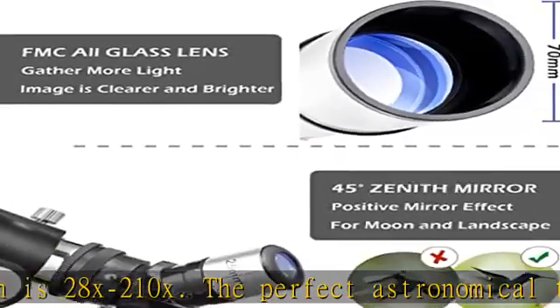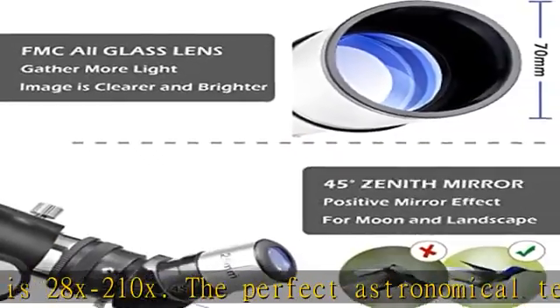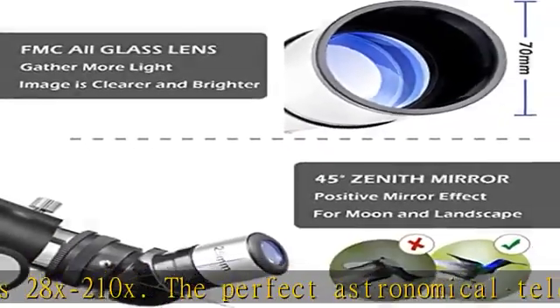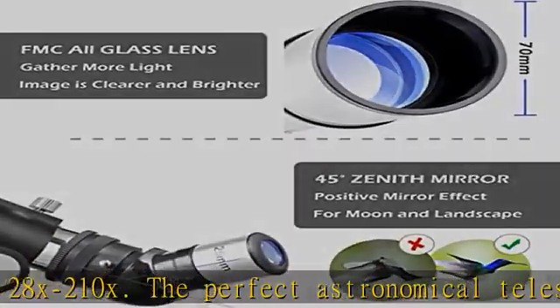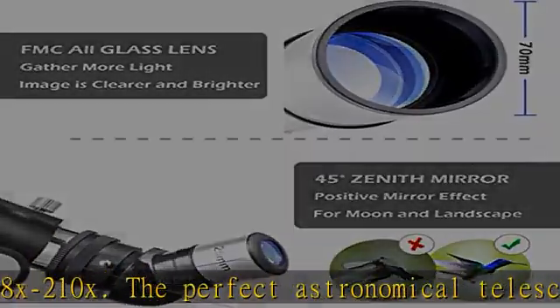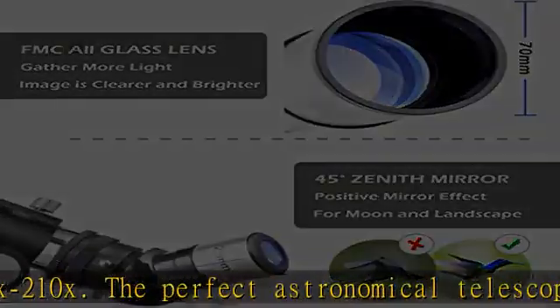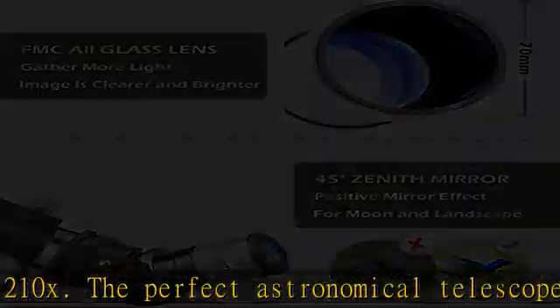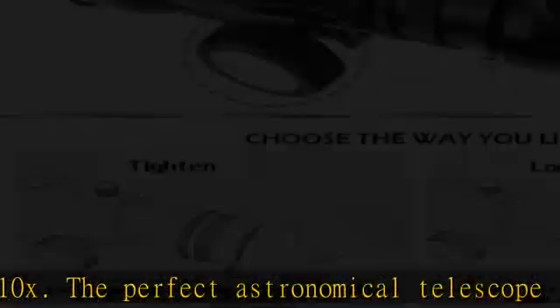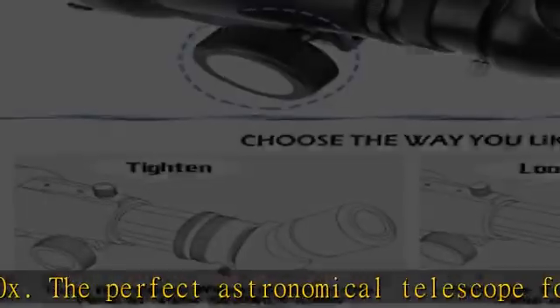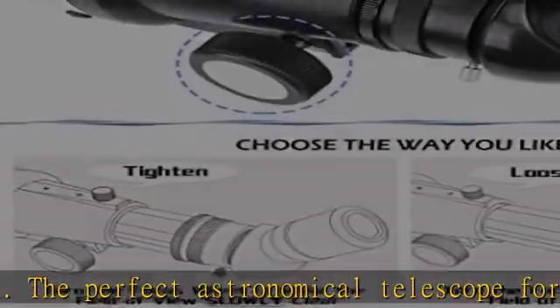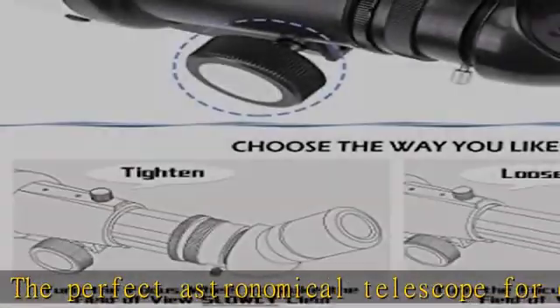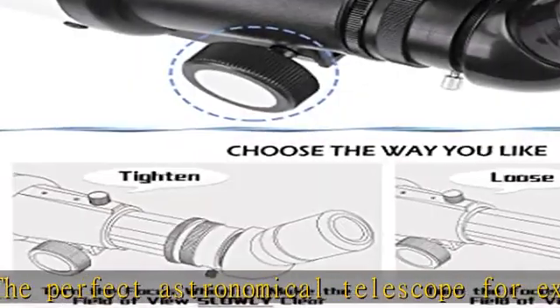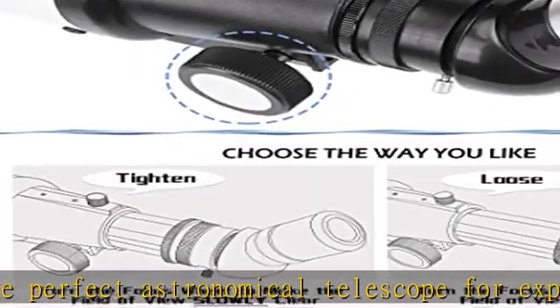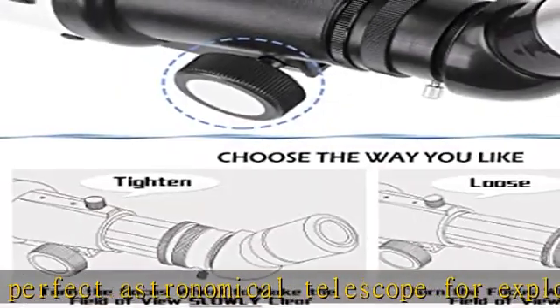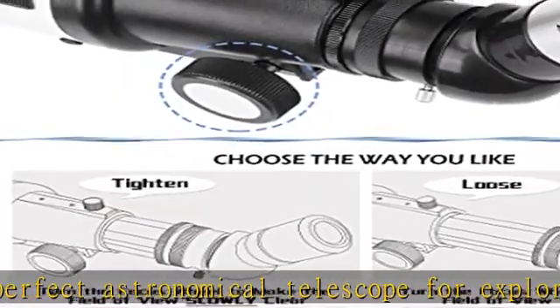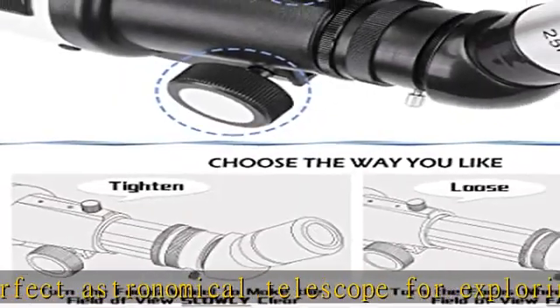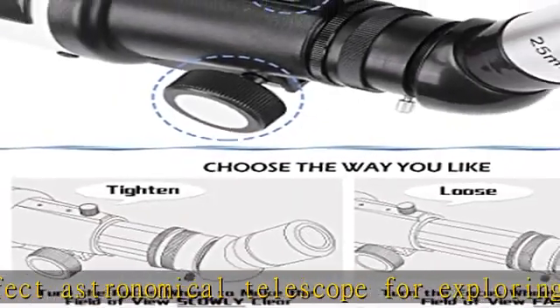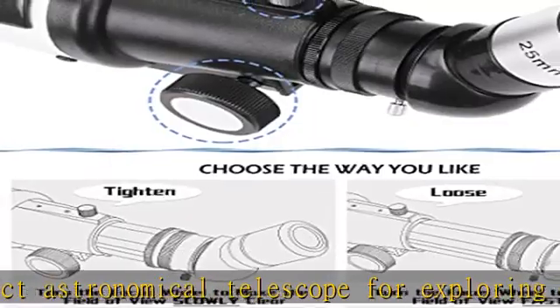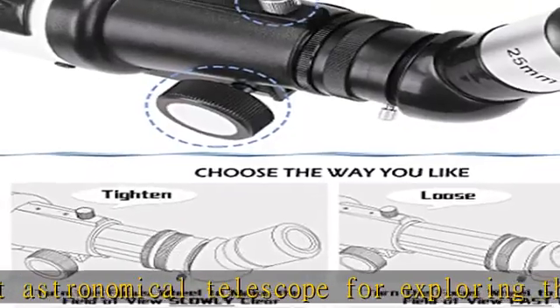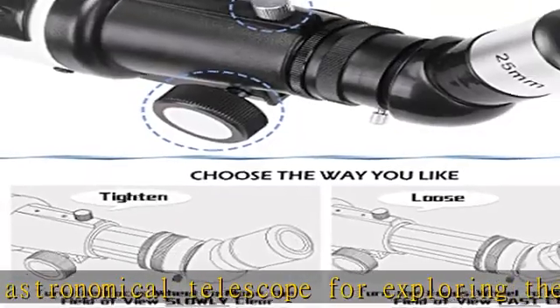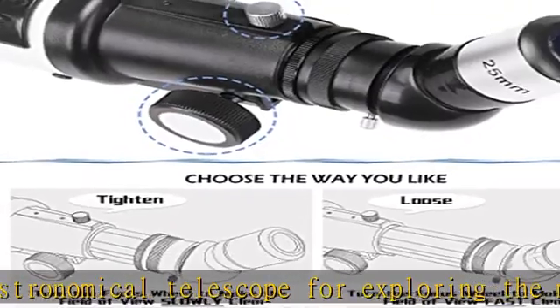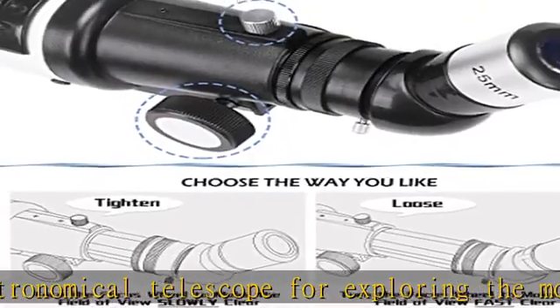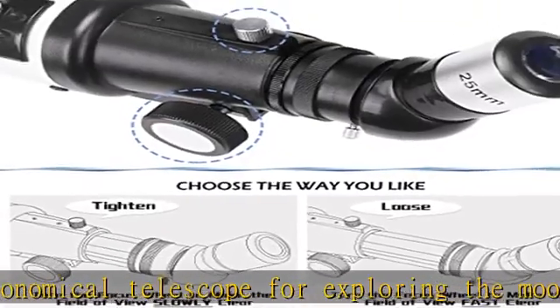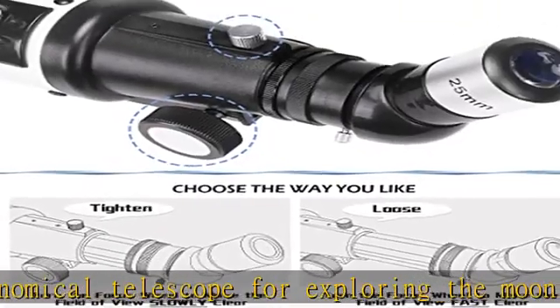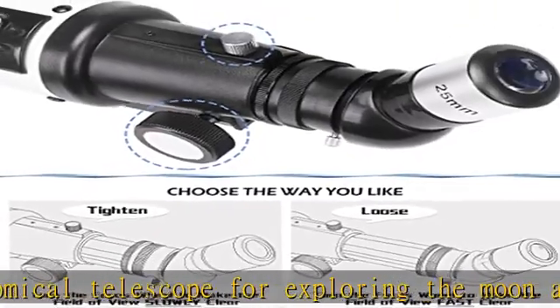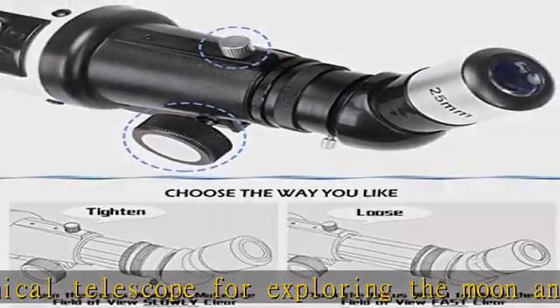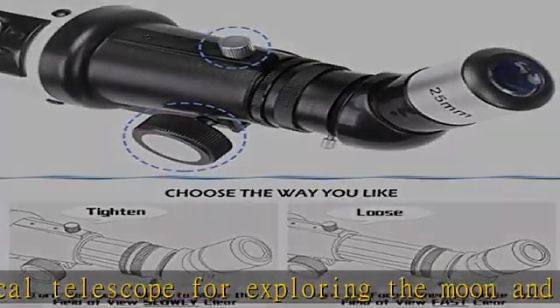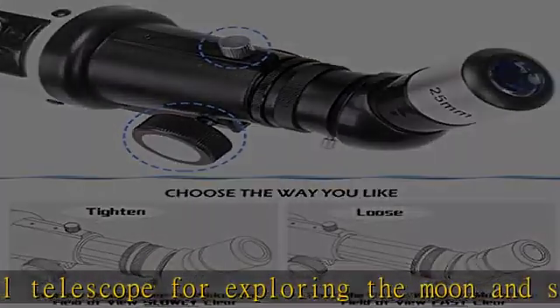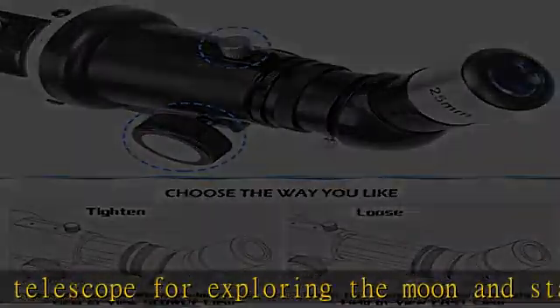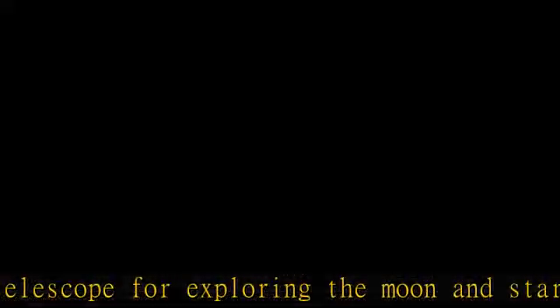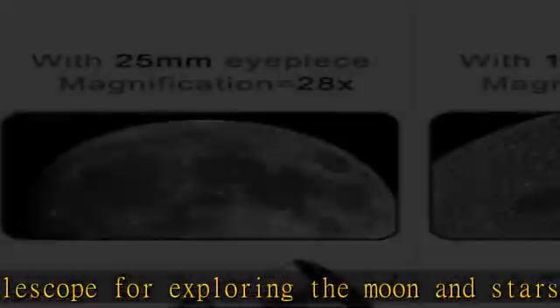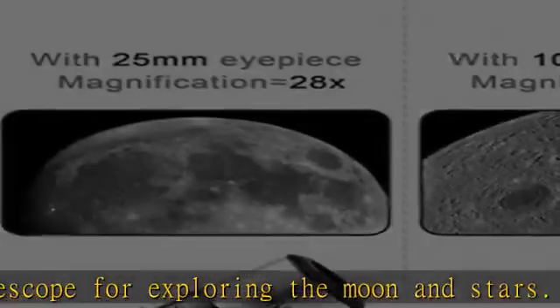Check the description to get this product today at the best price. HACO telescope — professional telescope for beginners.